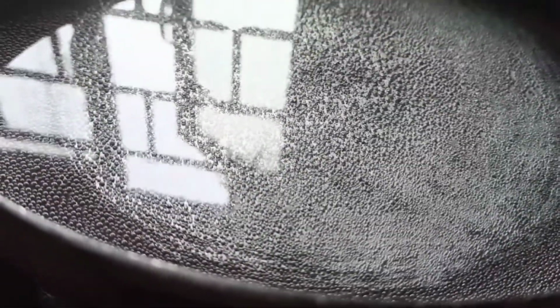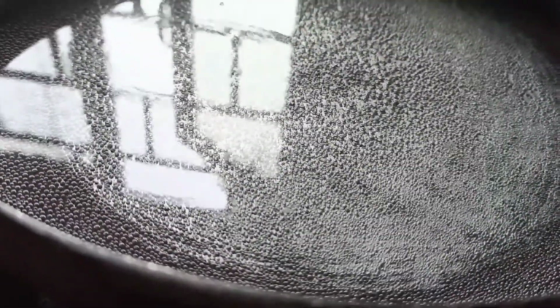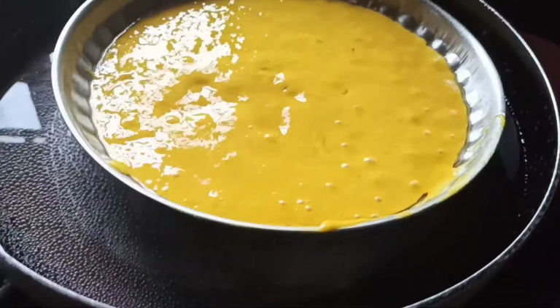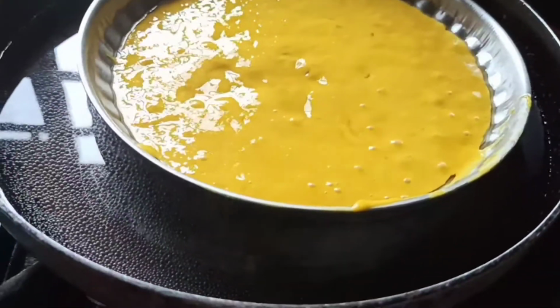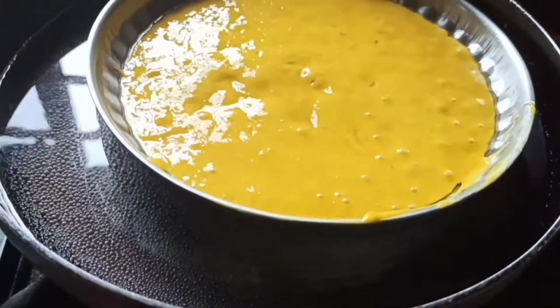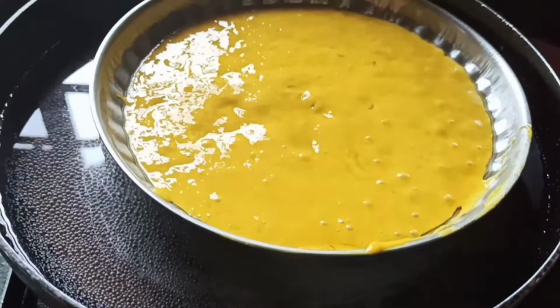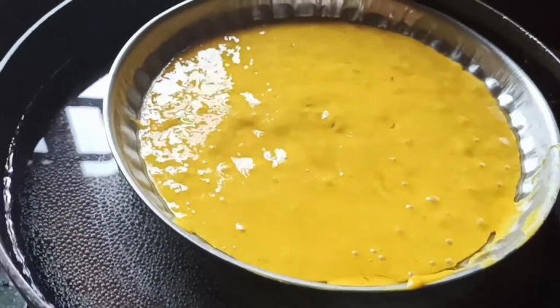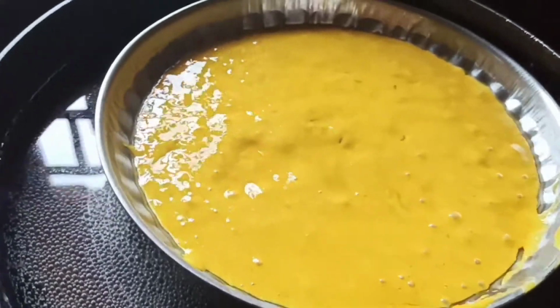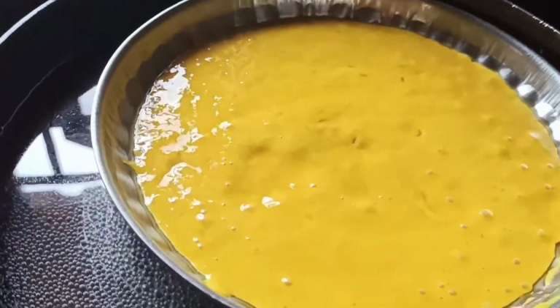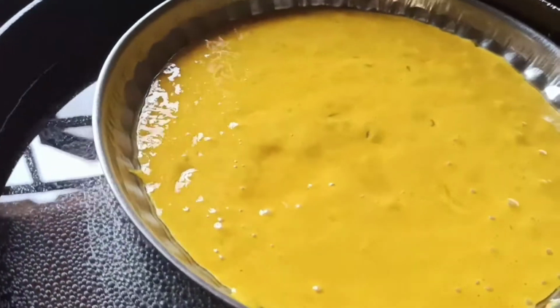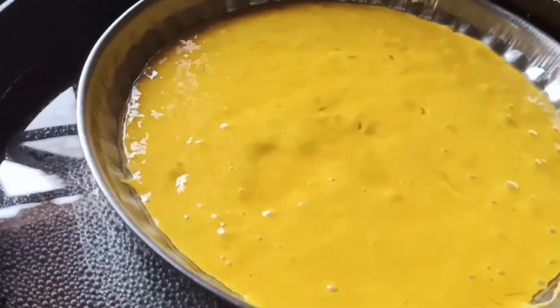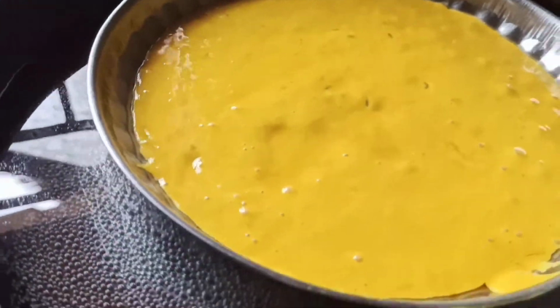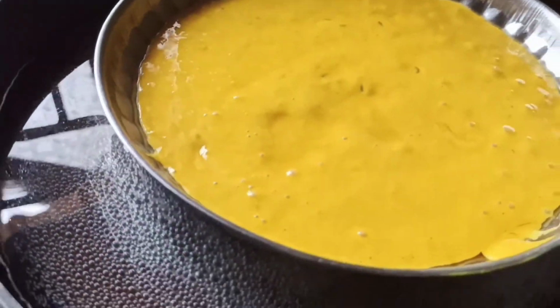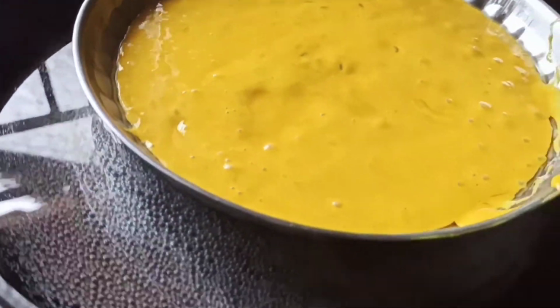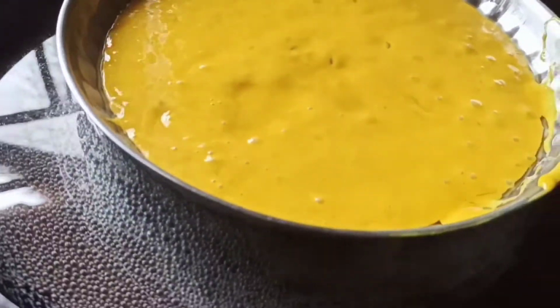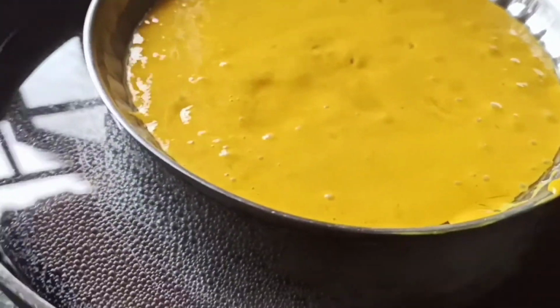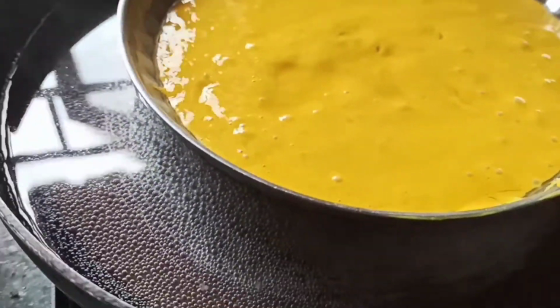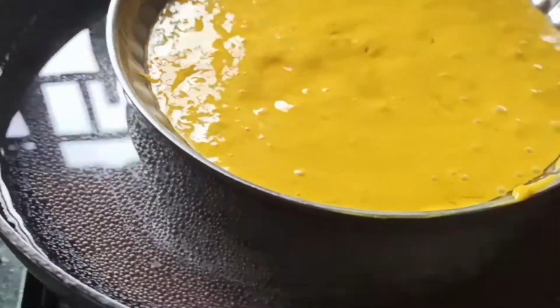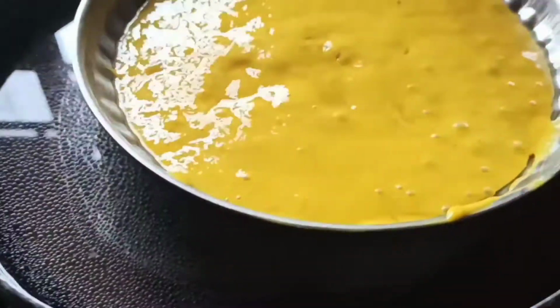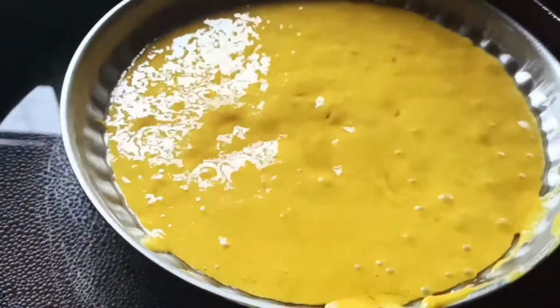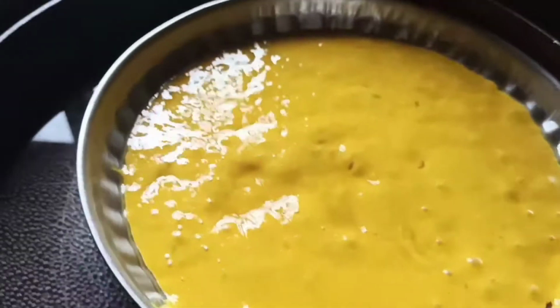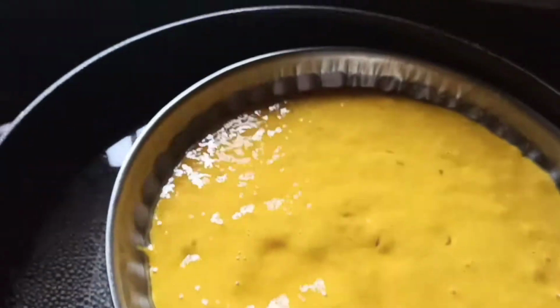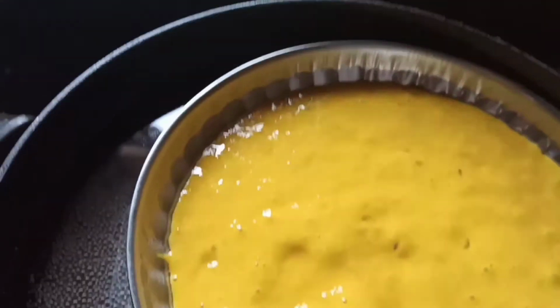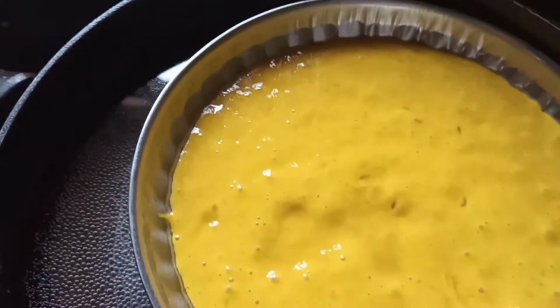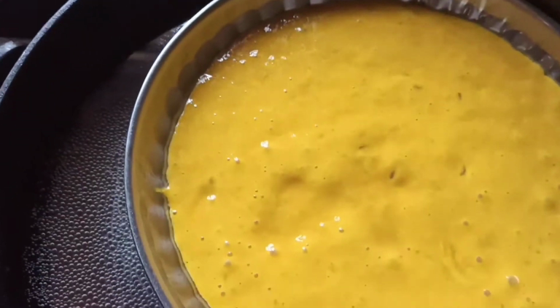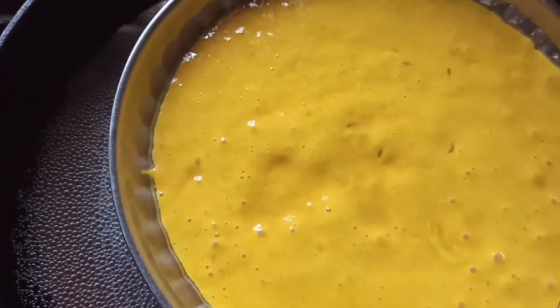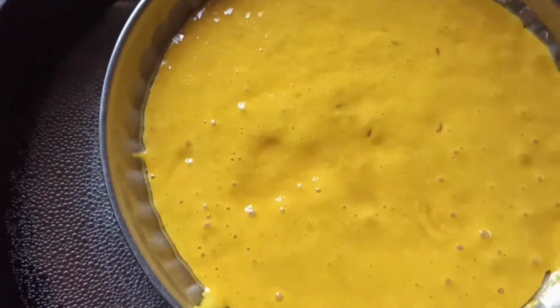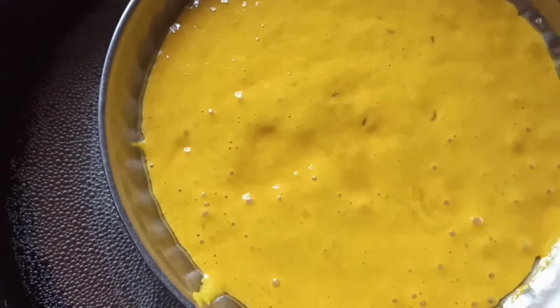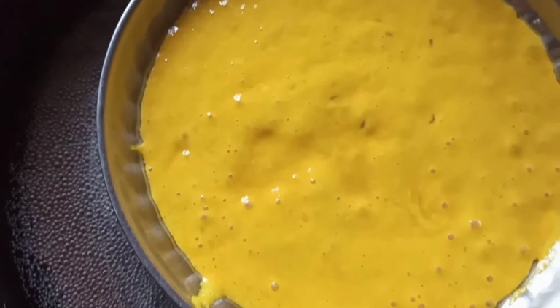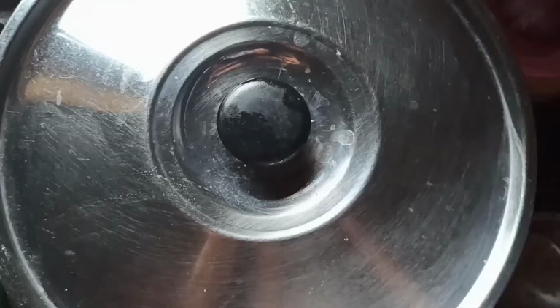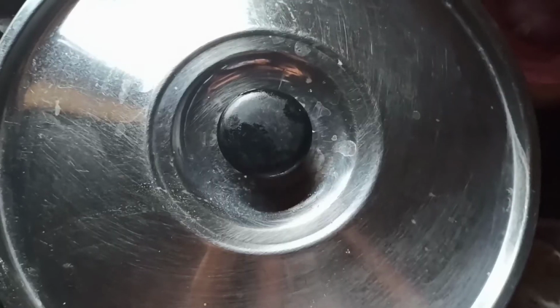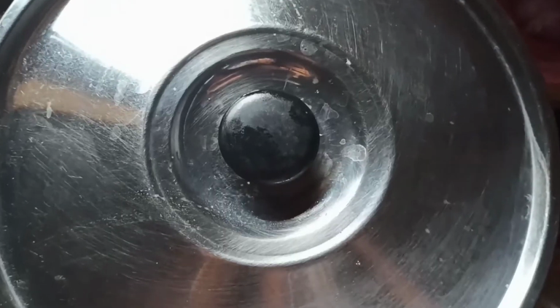After the water starts boiling, add the container with the dhokla batter into it. Let it cook for 30 minutes.